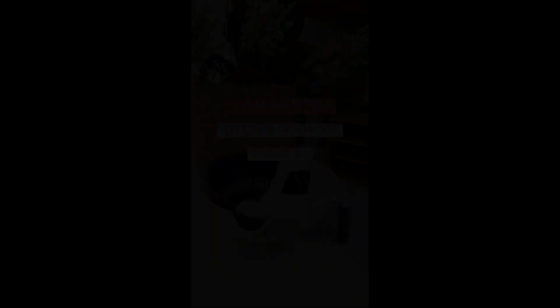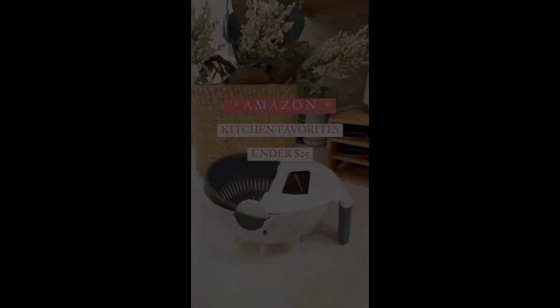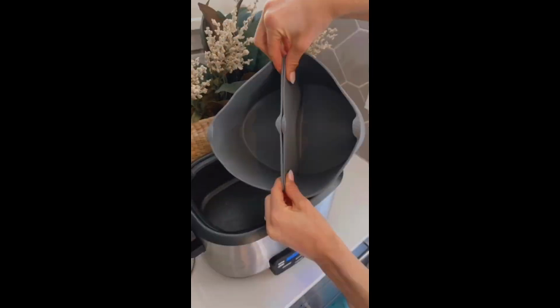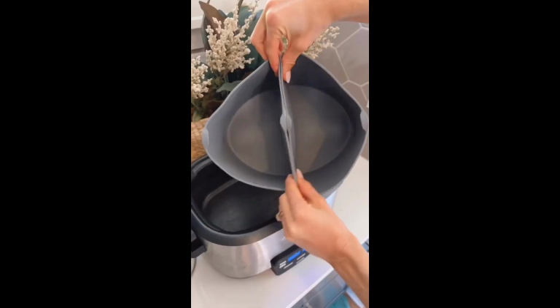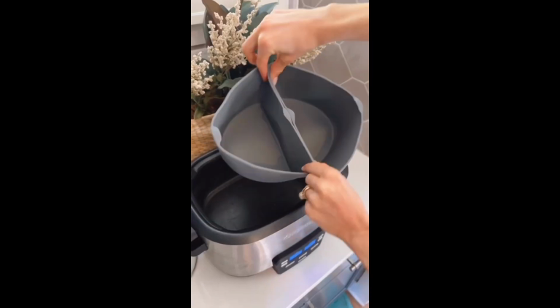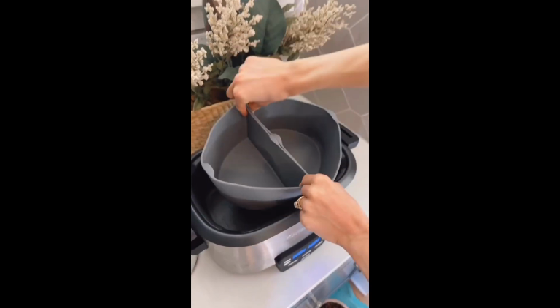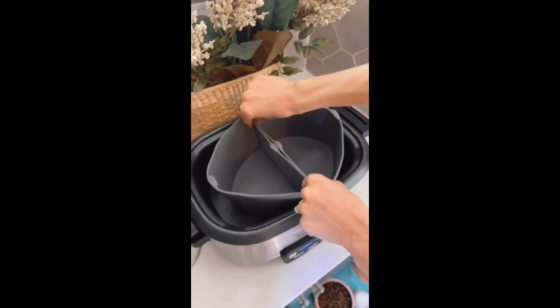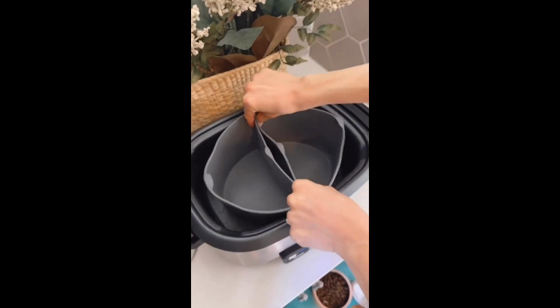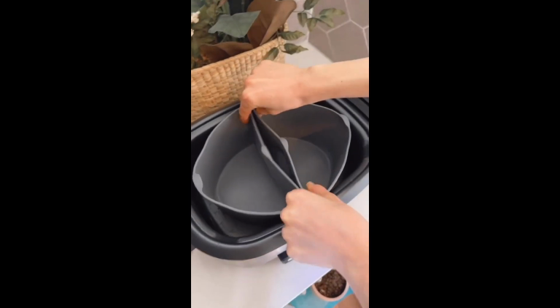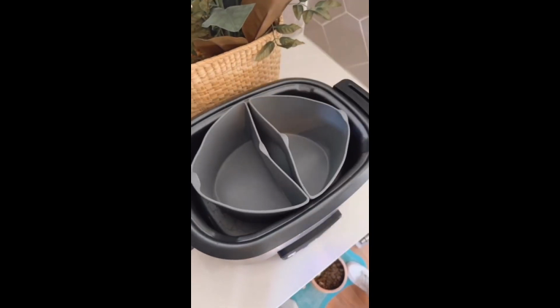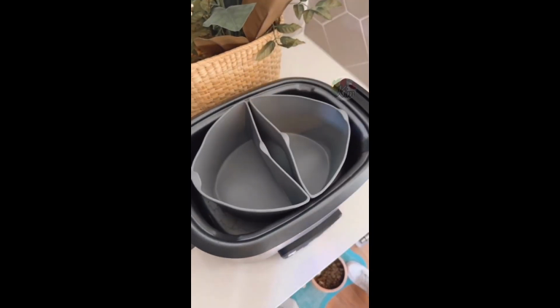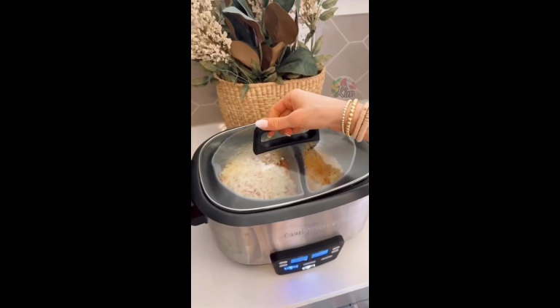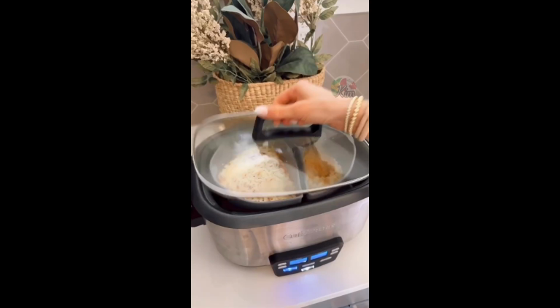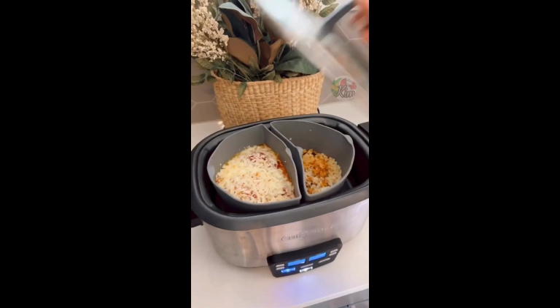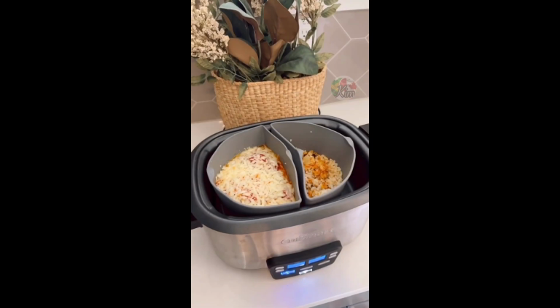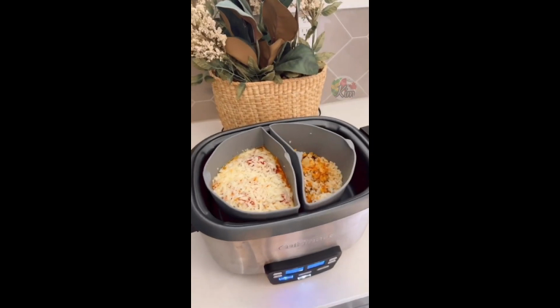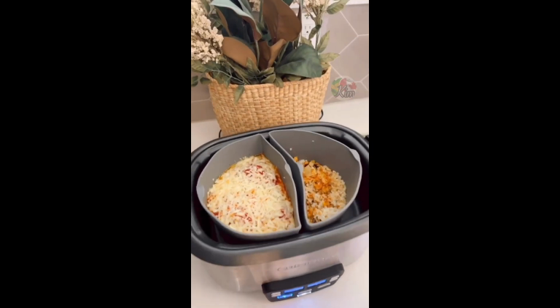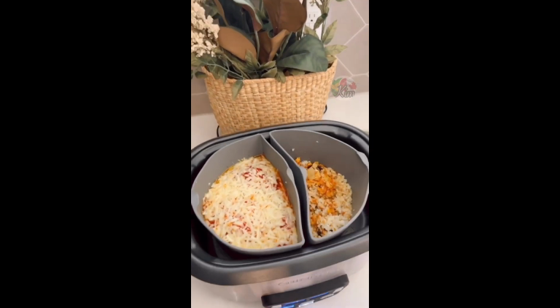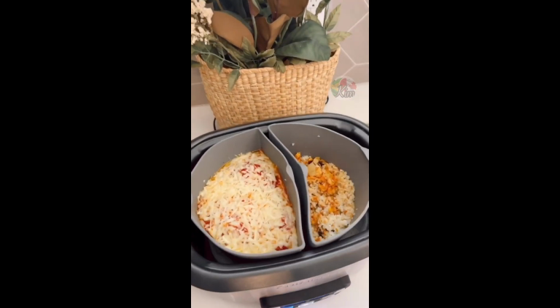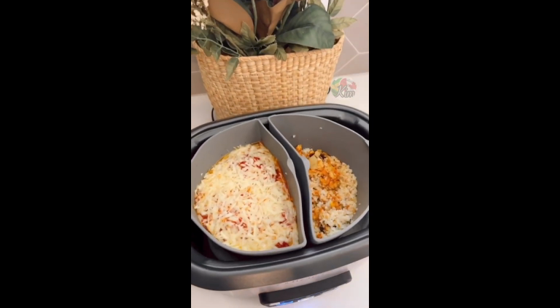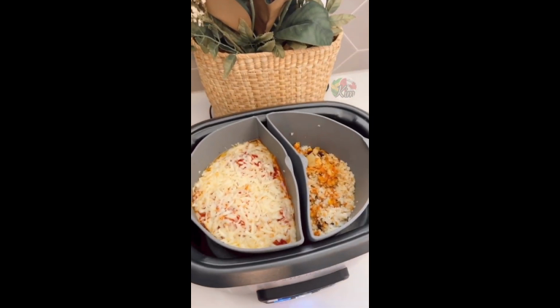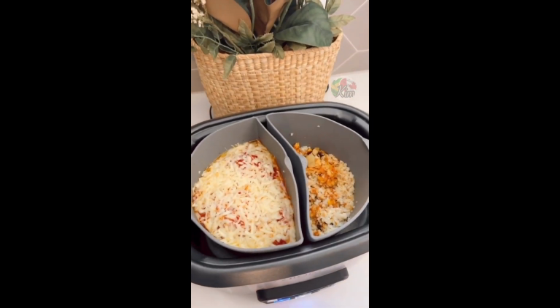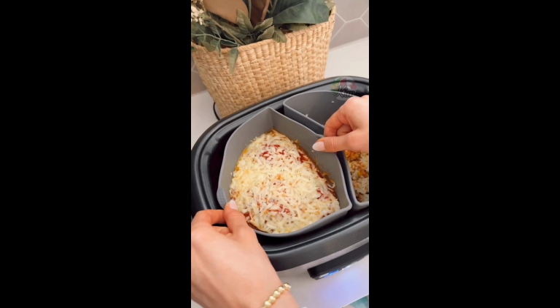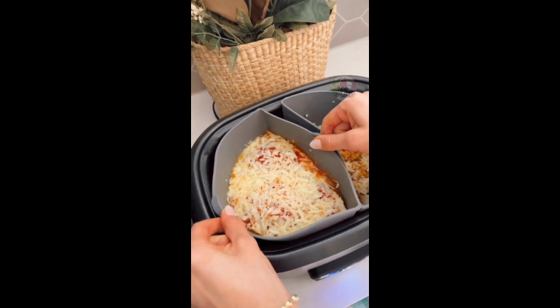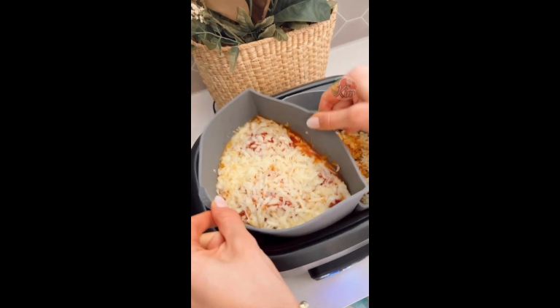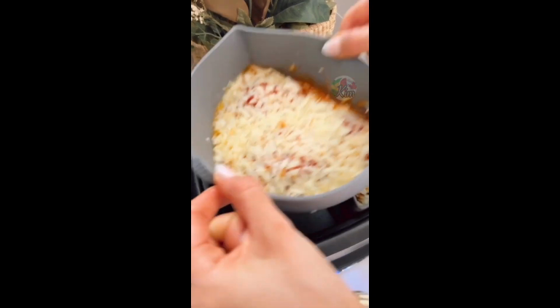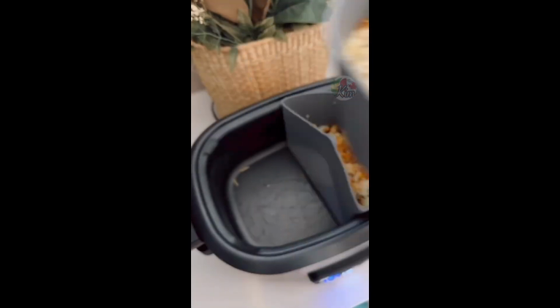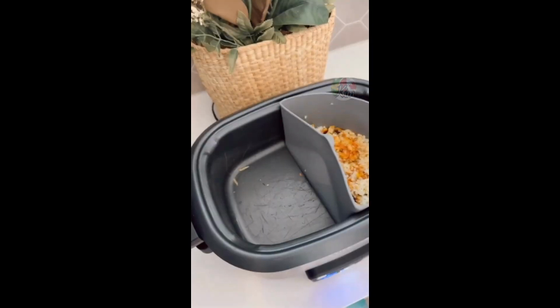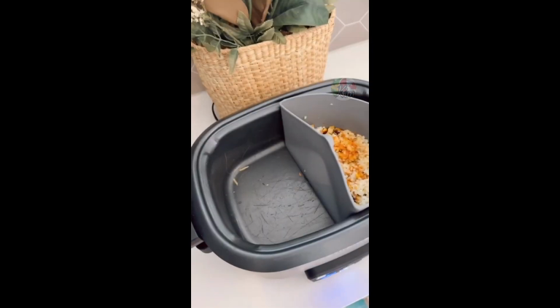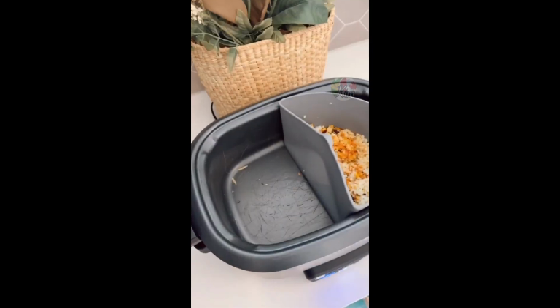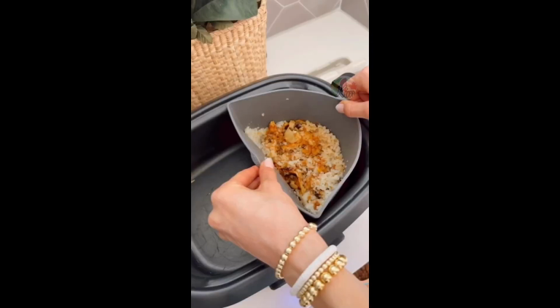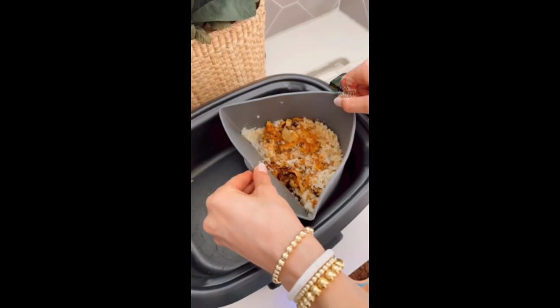These slow cooker dividers let you cook two meals at one time, lets you easily grab your meals, and cleanup is fast and easy.